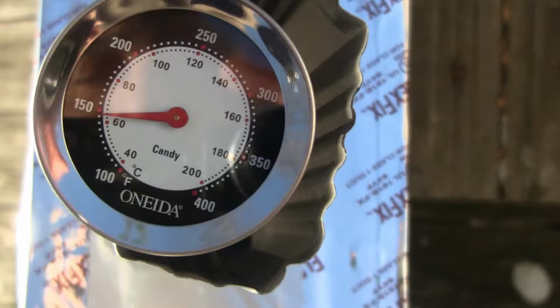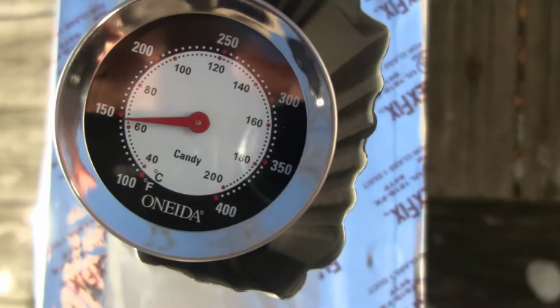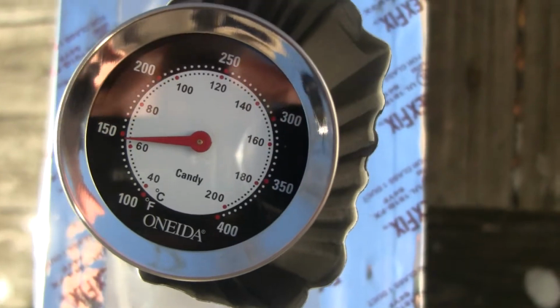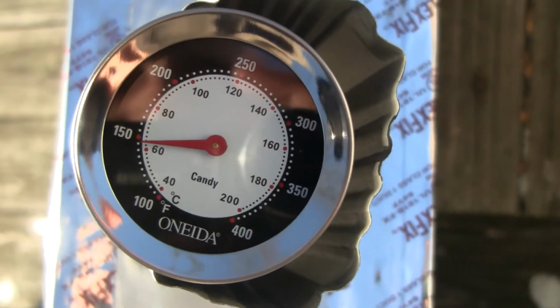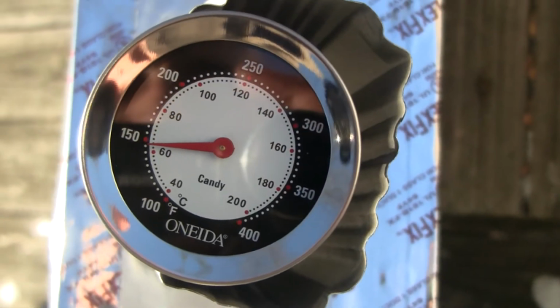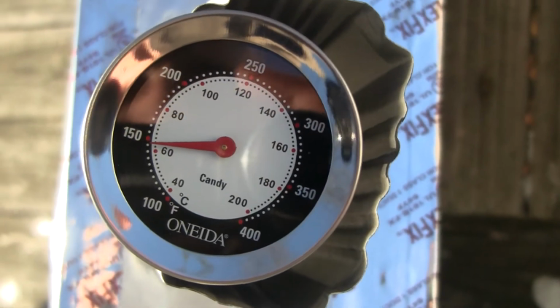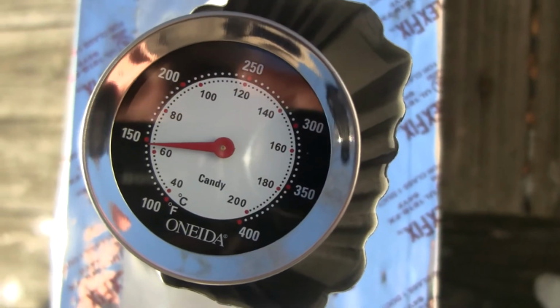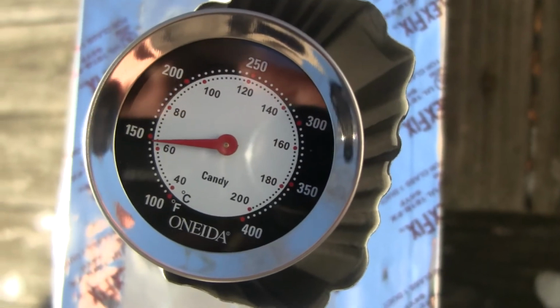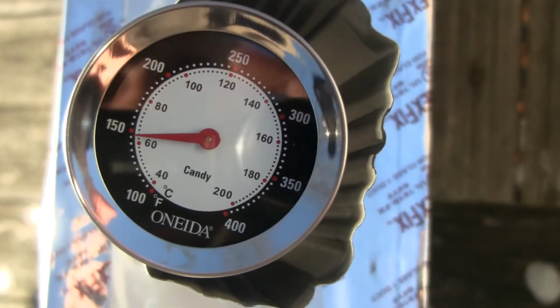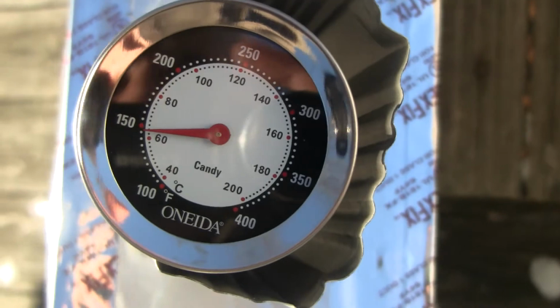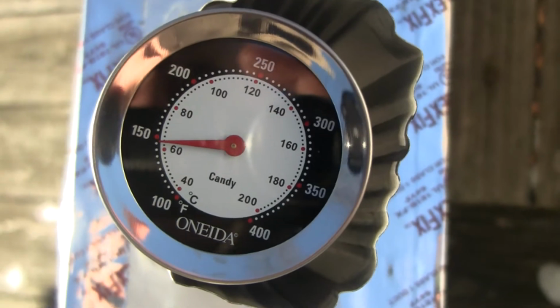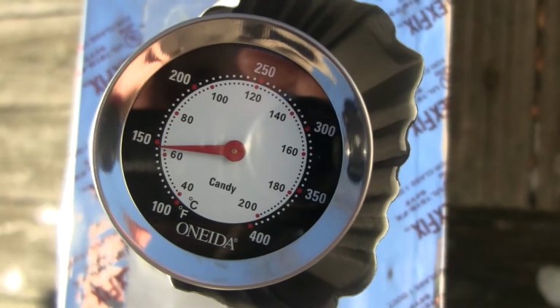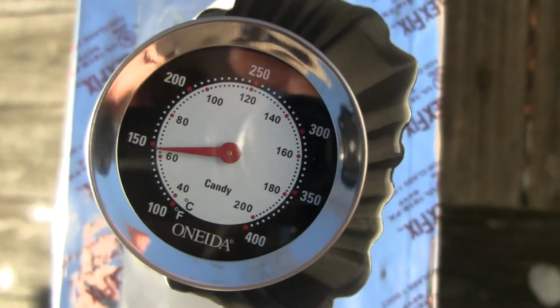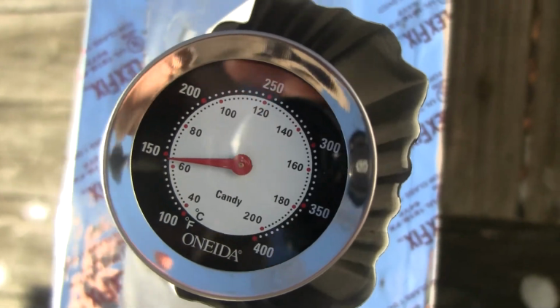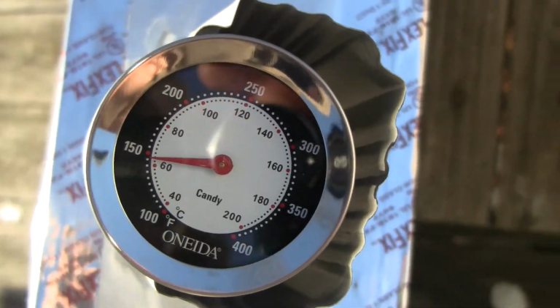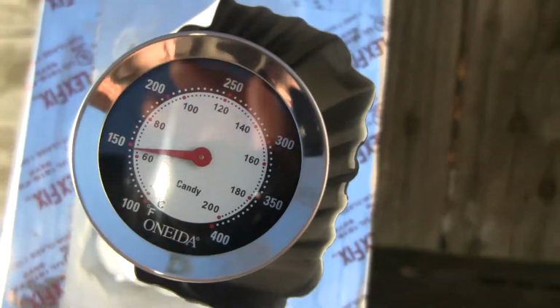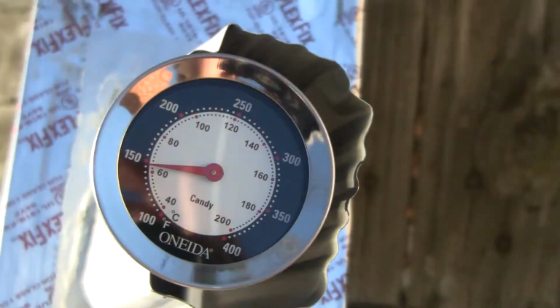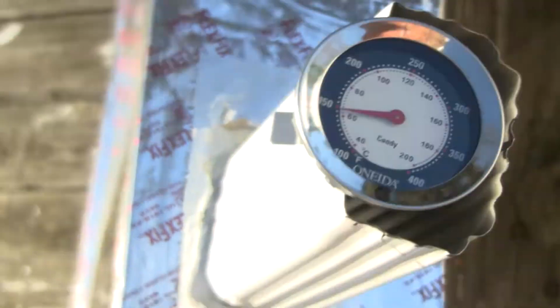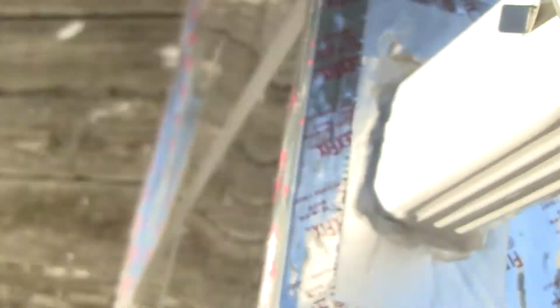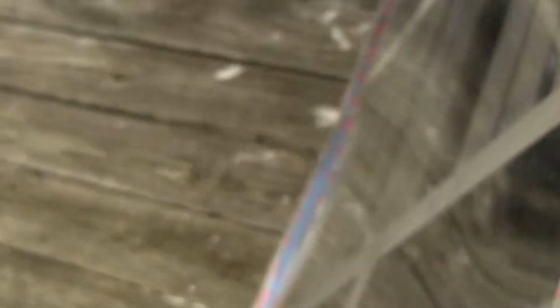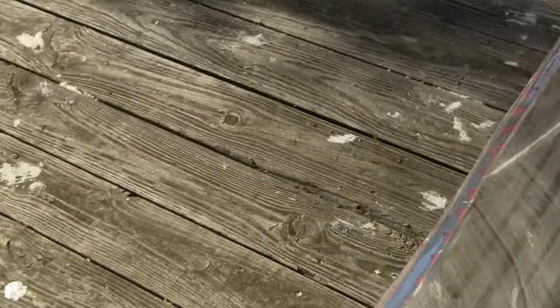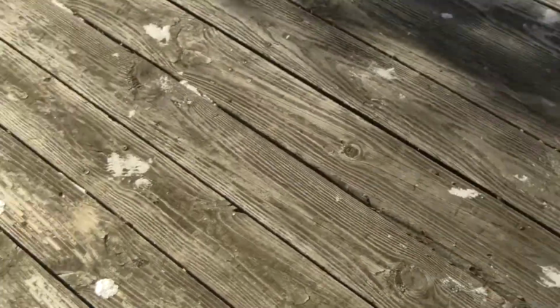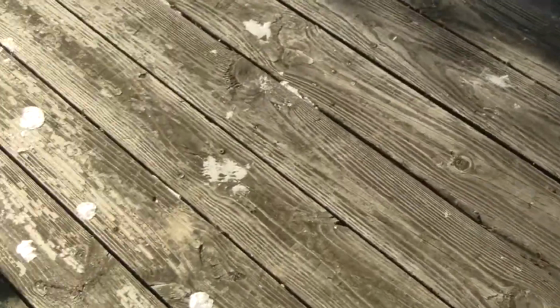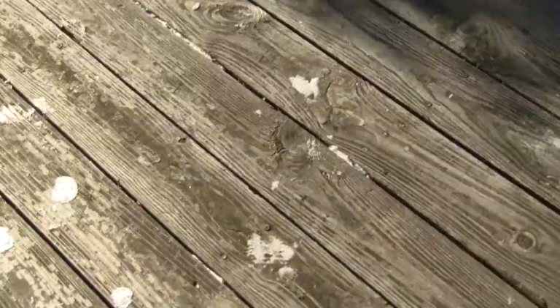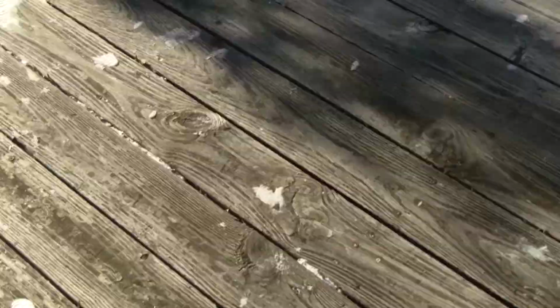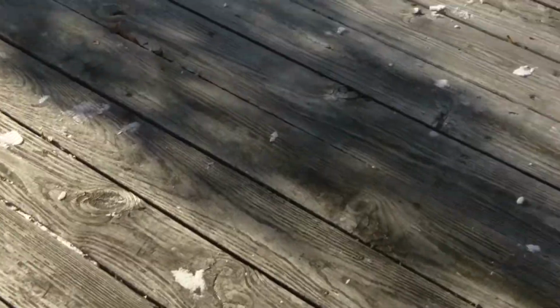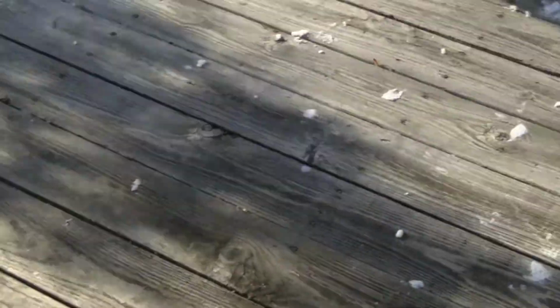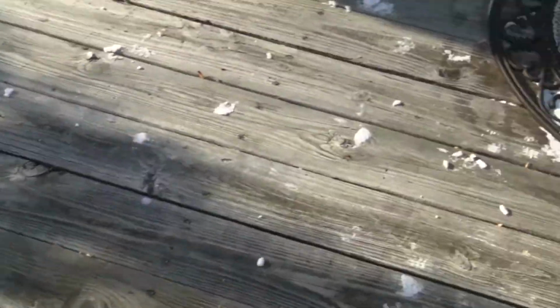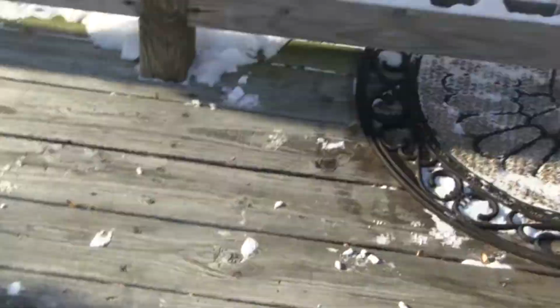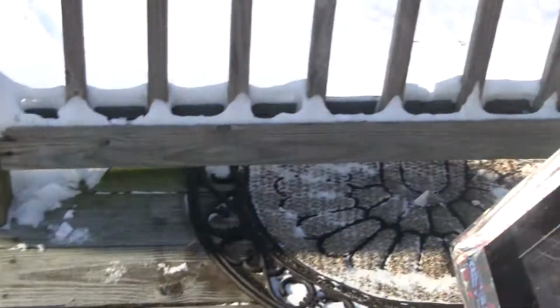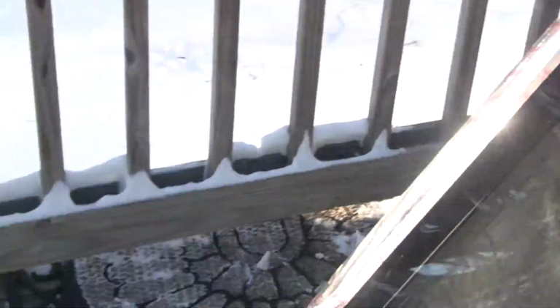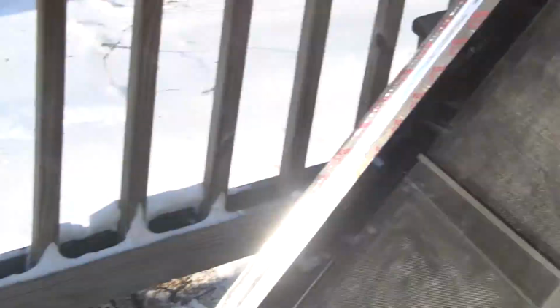Almost 150 degrees. Not too bad. So from 15 degrees to 150.